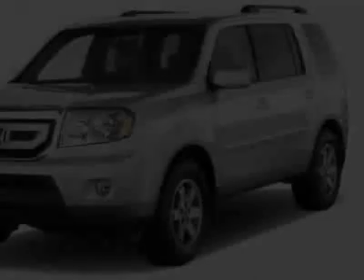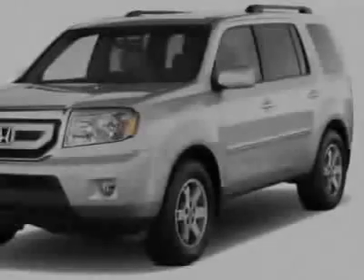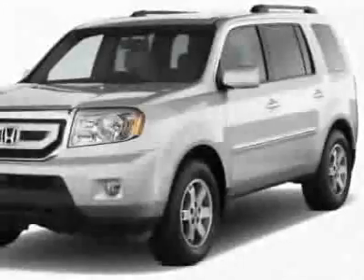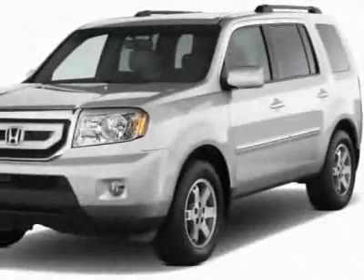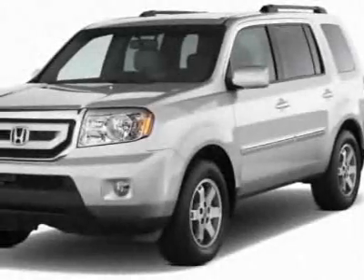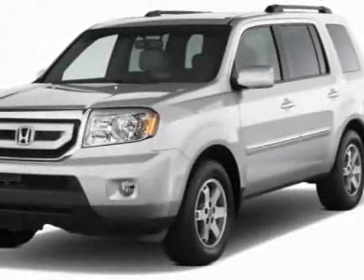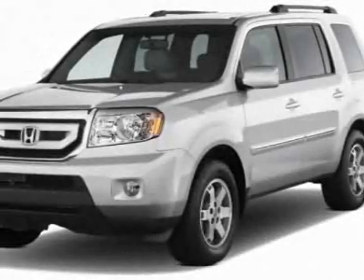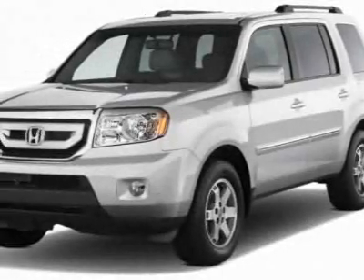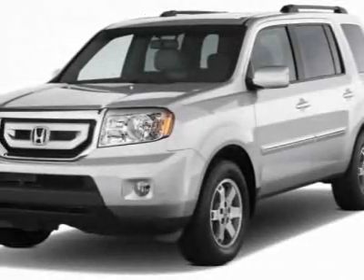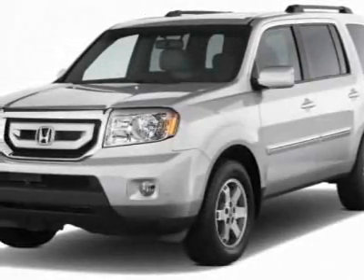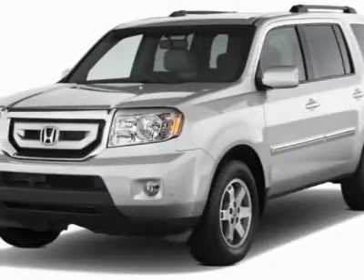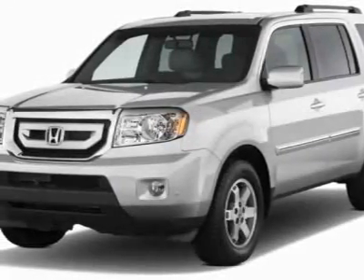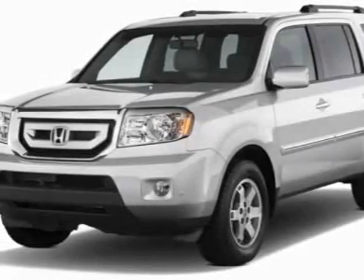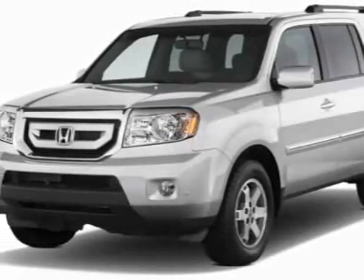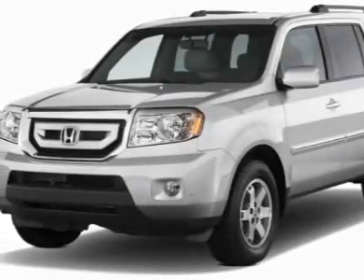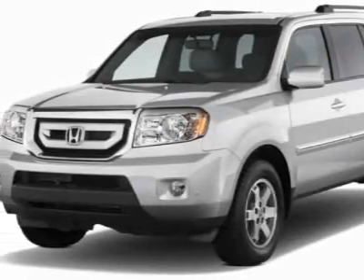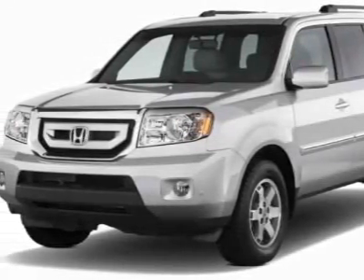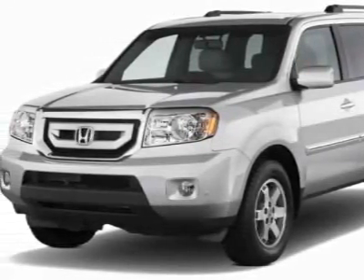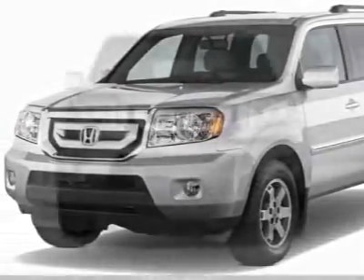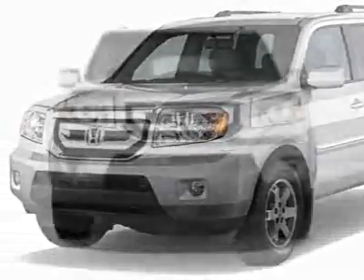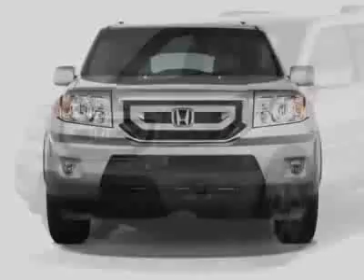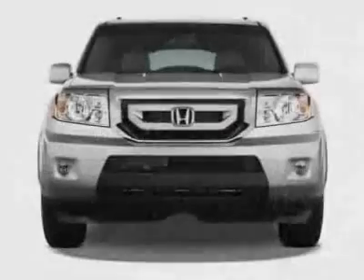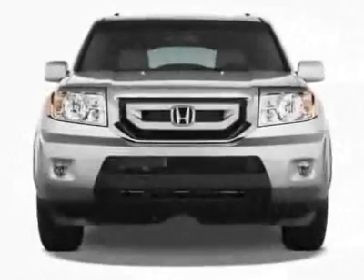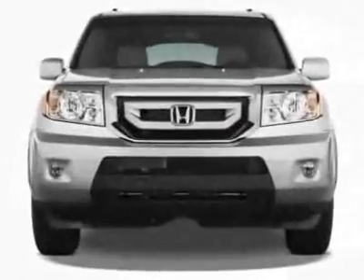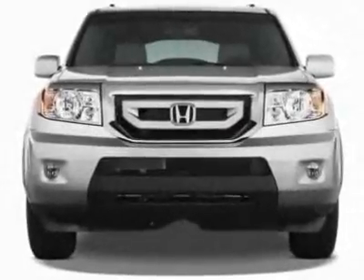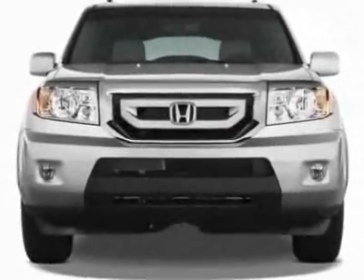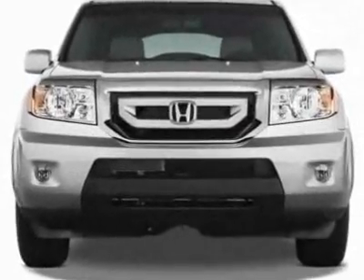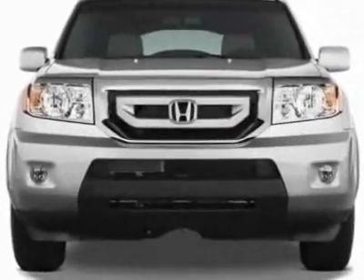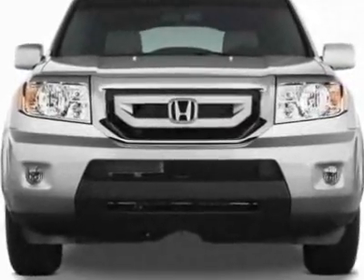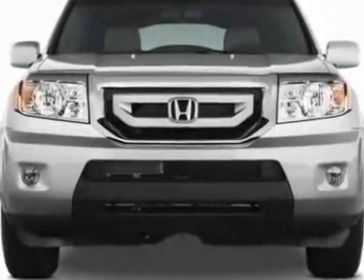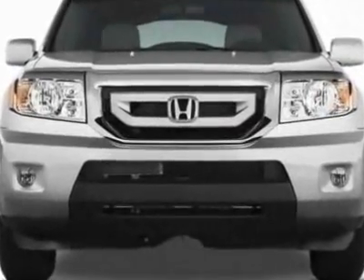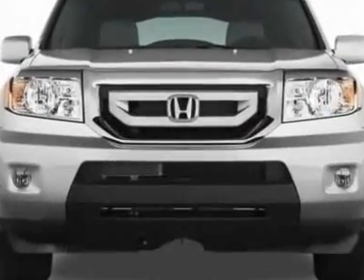Check out this new 2011 Honda Pilot for your protection. This vehicle has a full factory warranty.